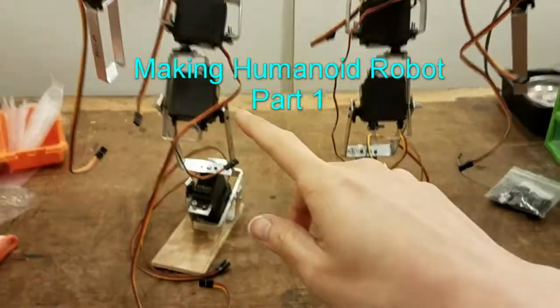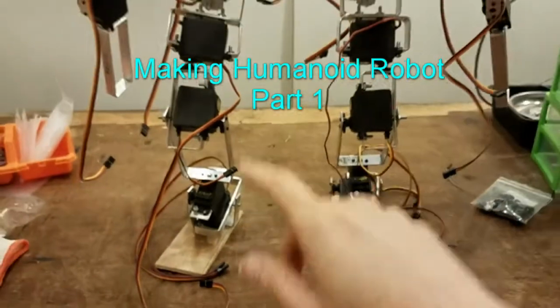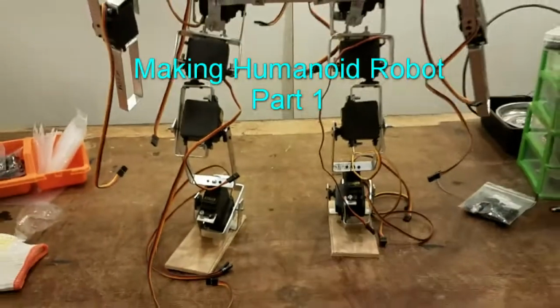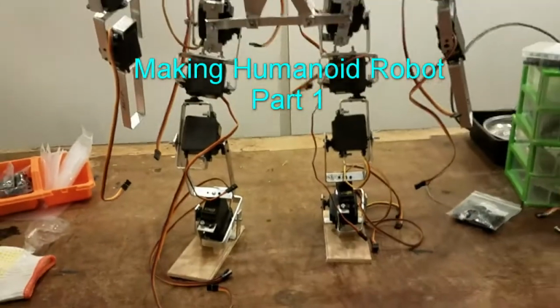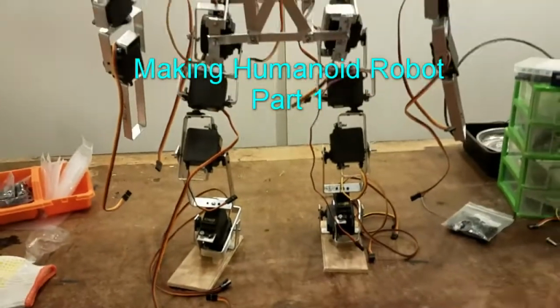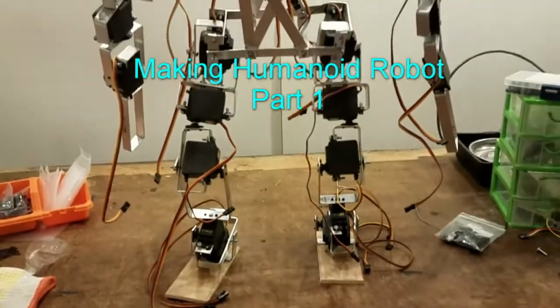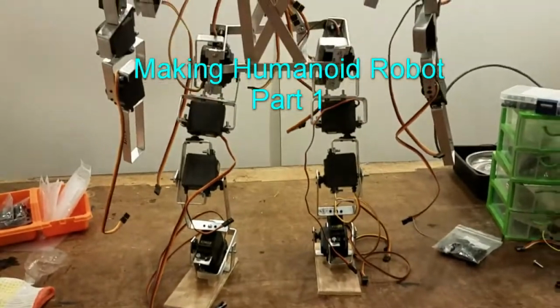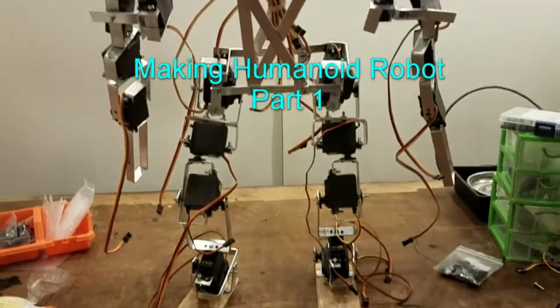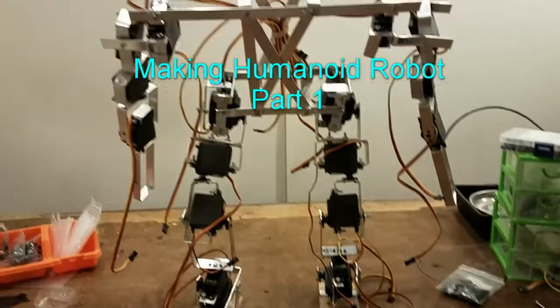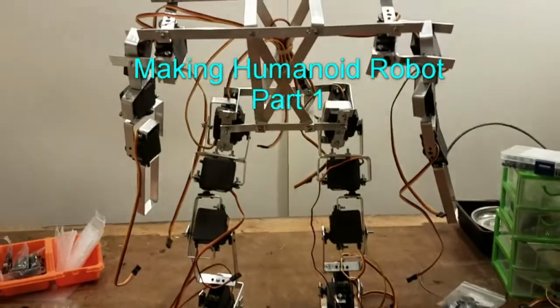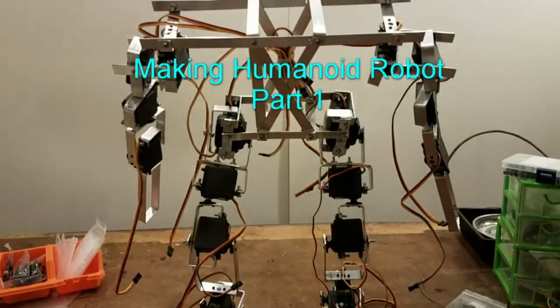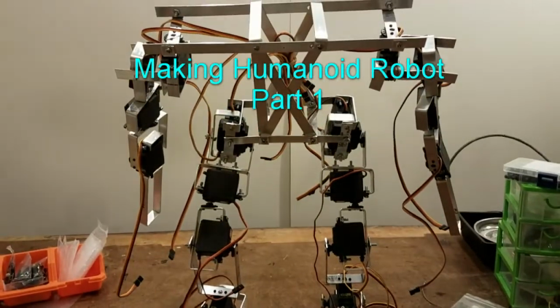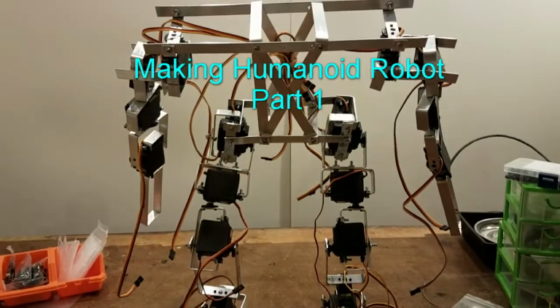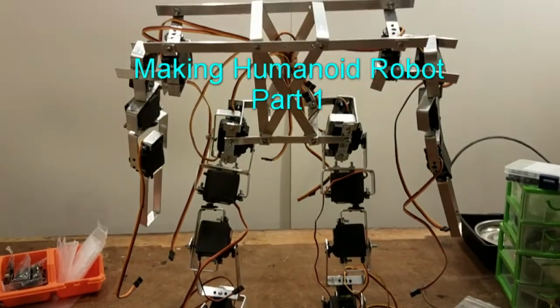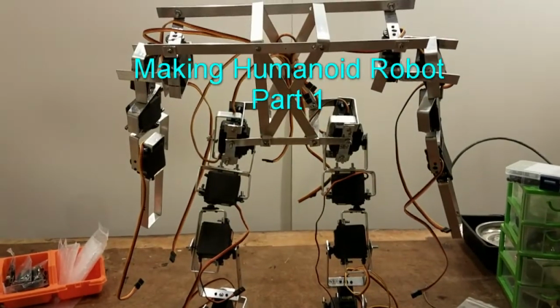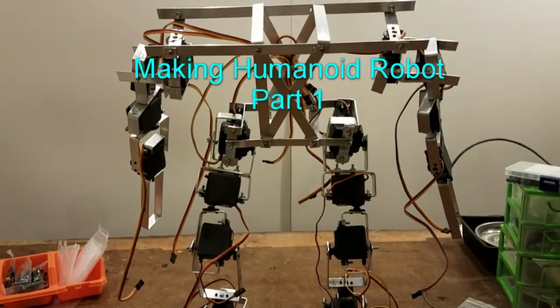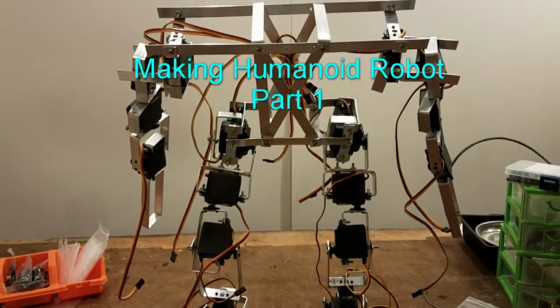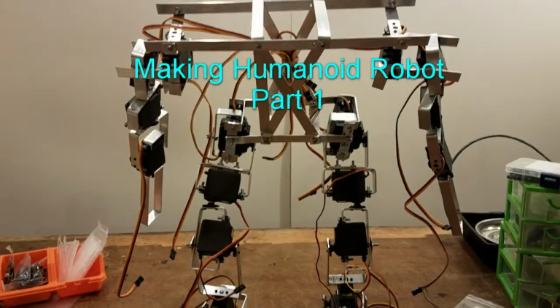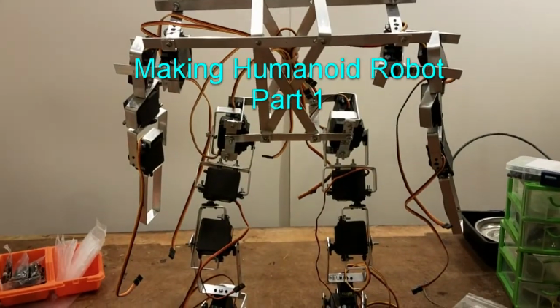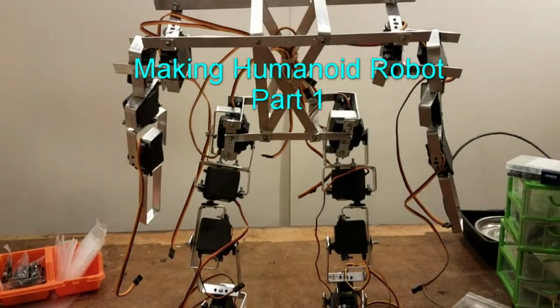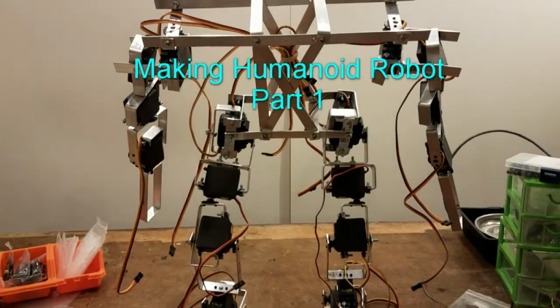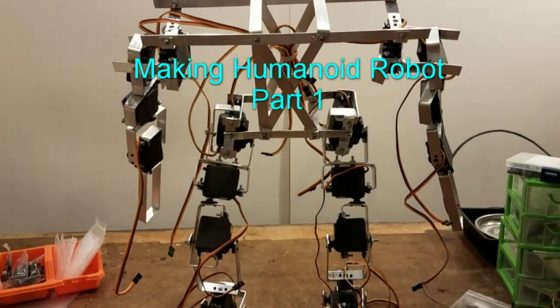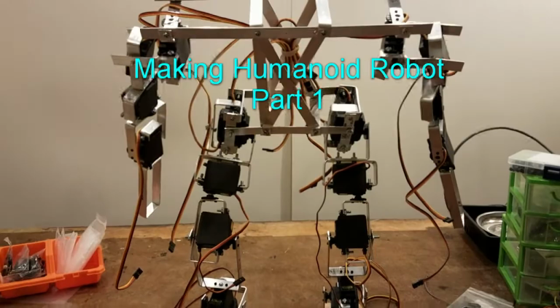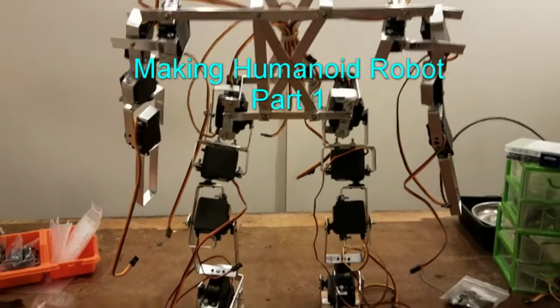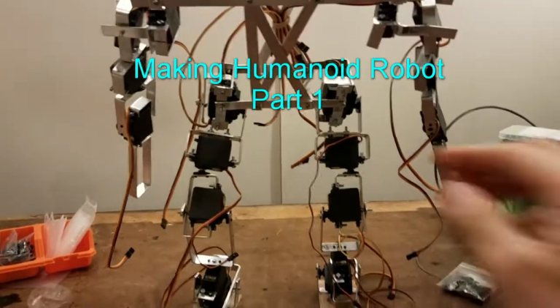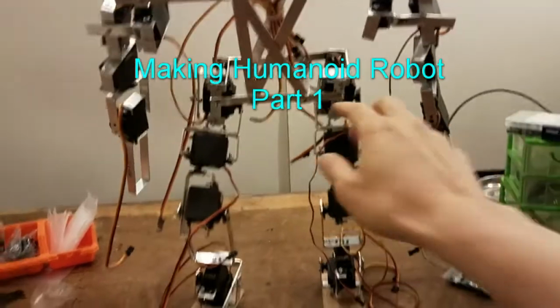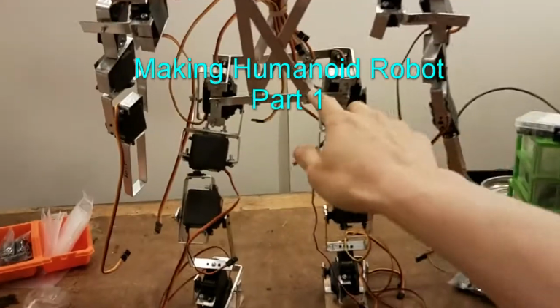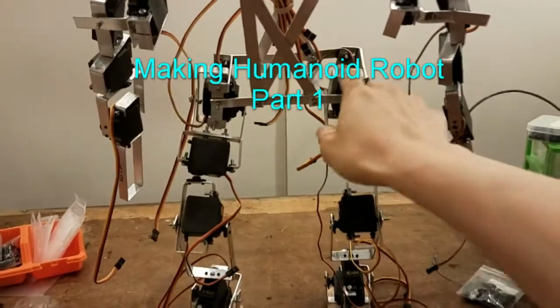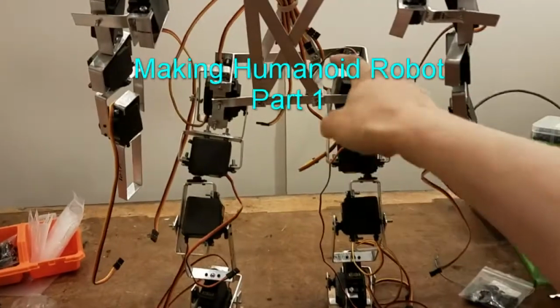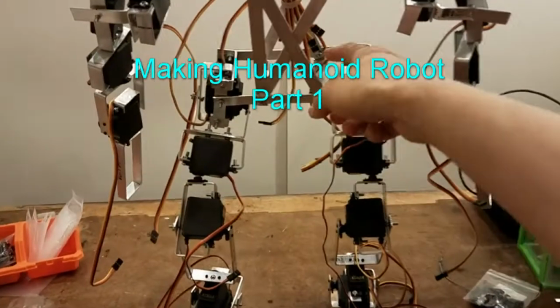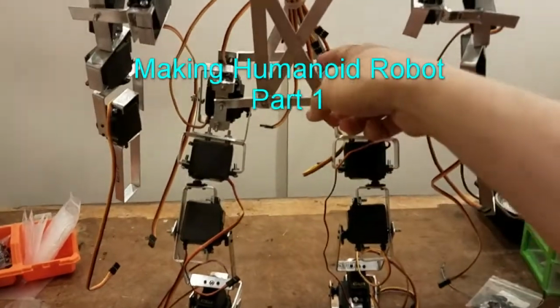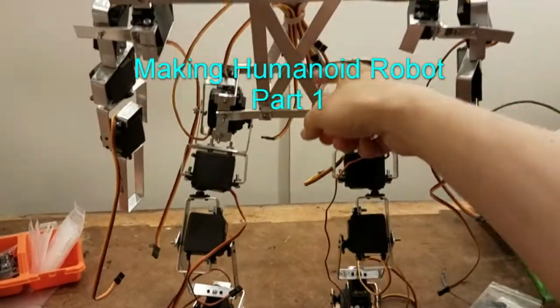It's going to take a little while to get this thing going, but I kind of want to show you guys what I've done so far.